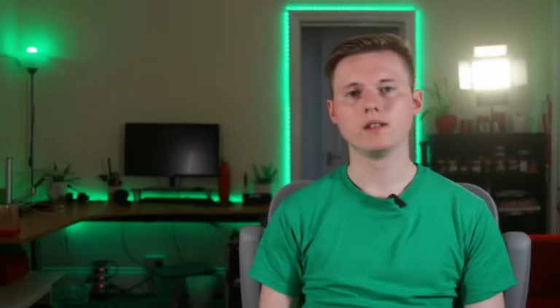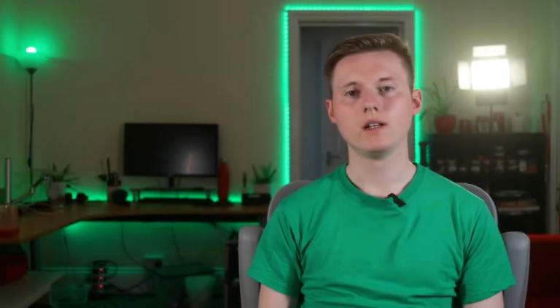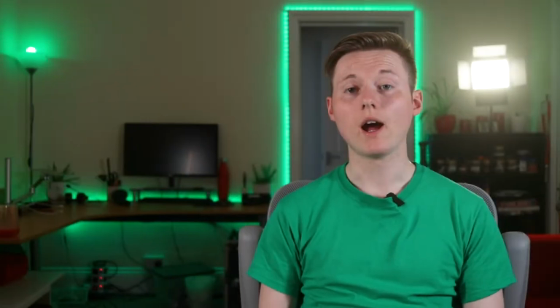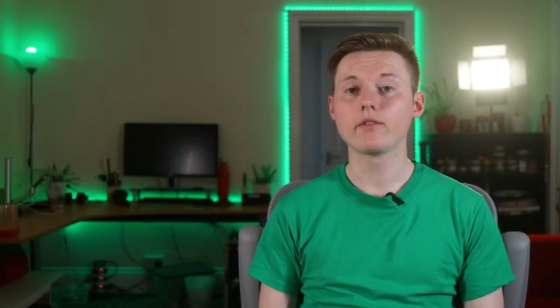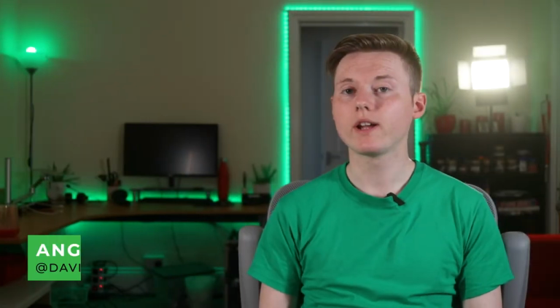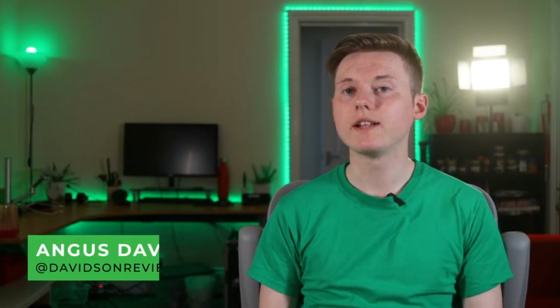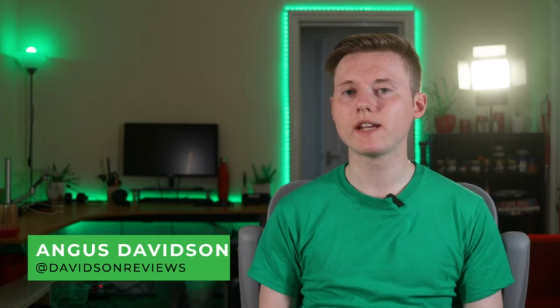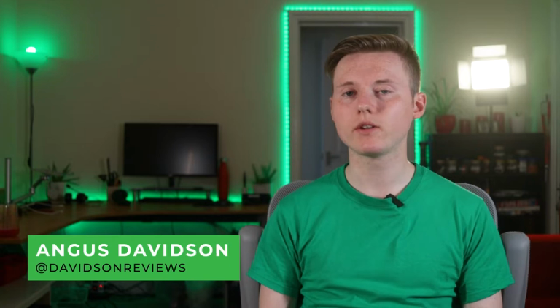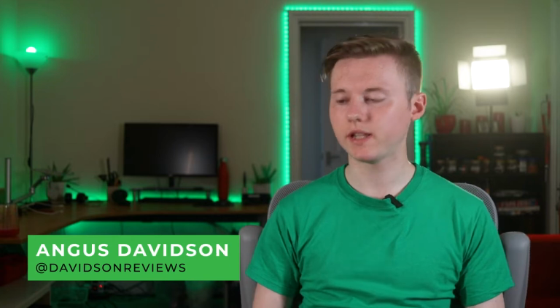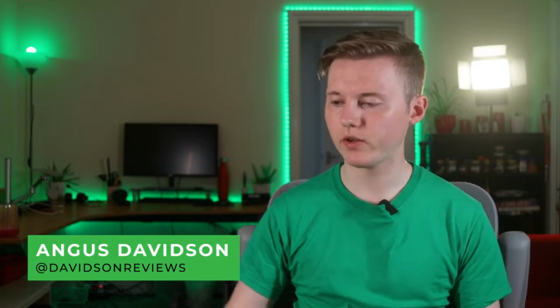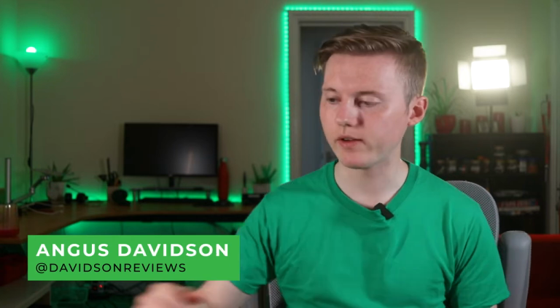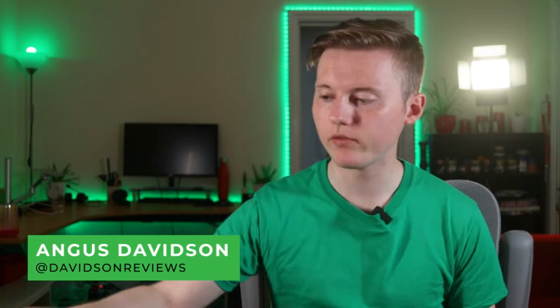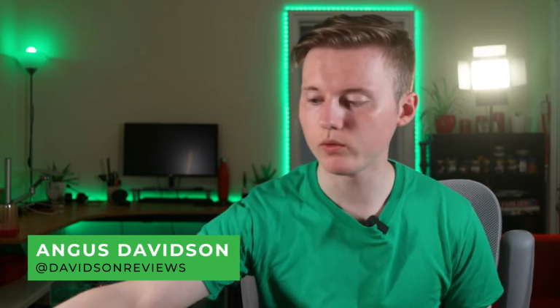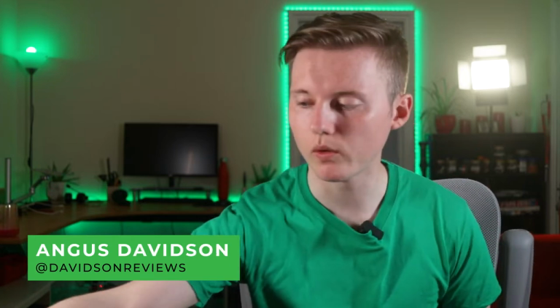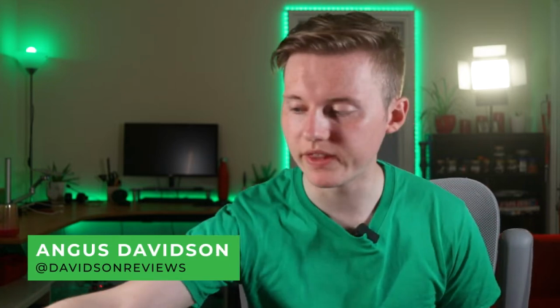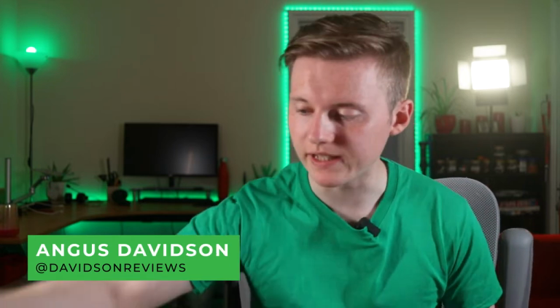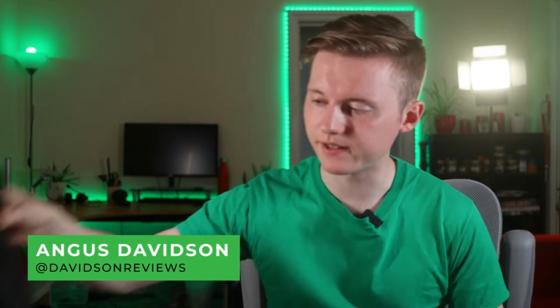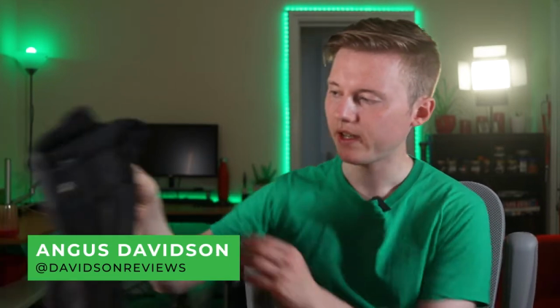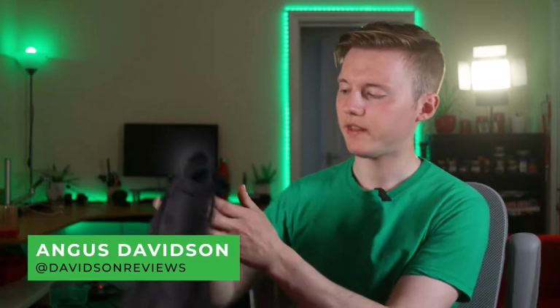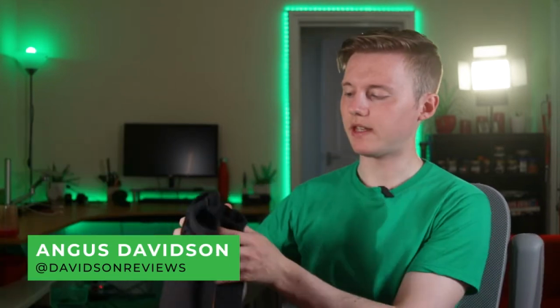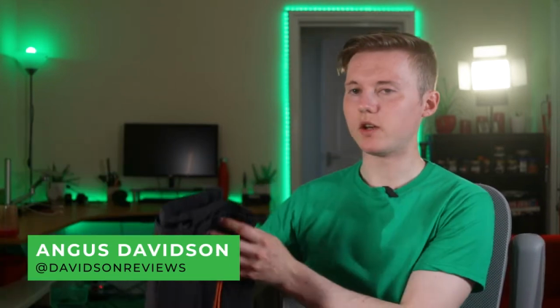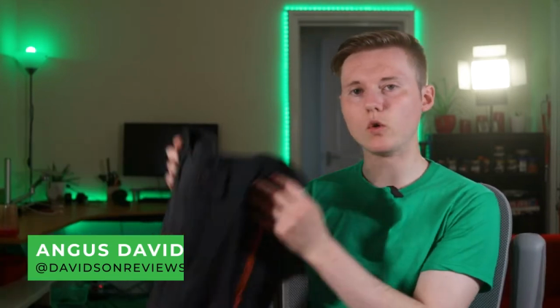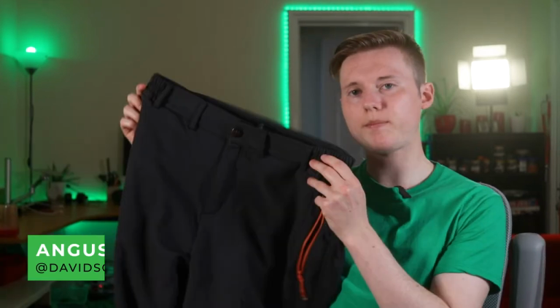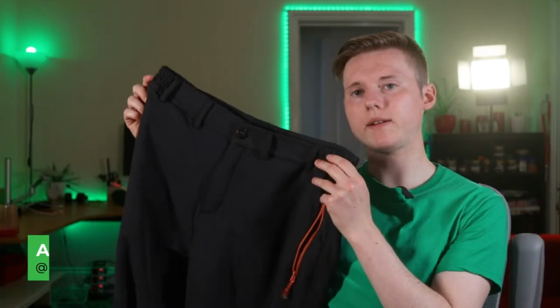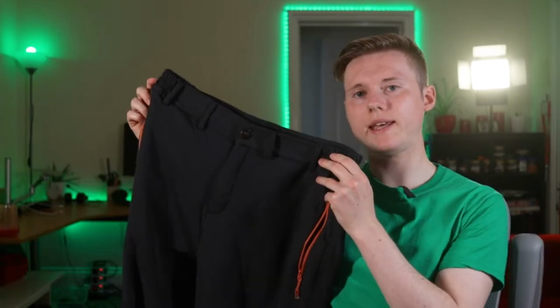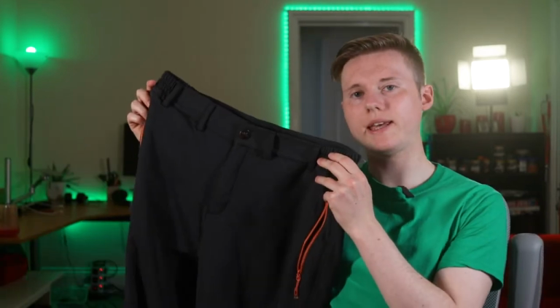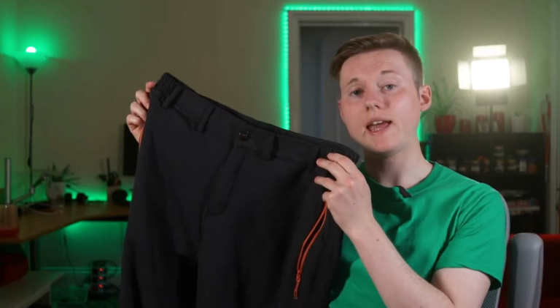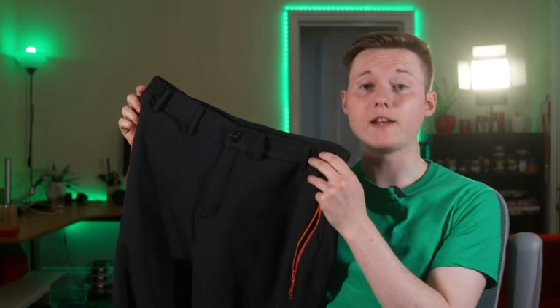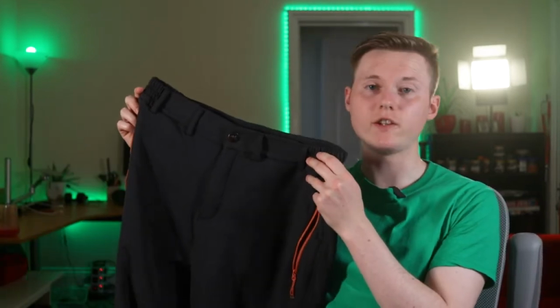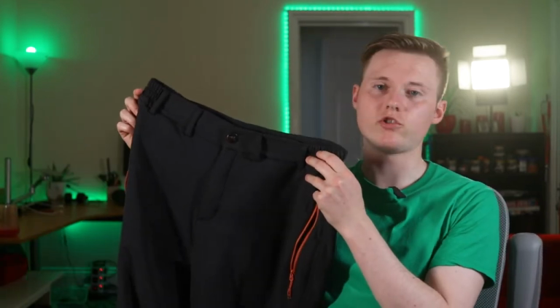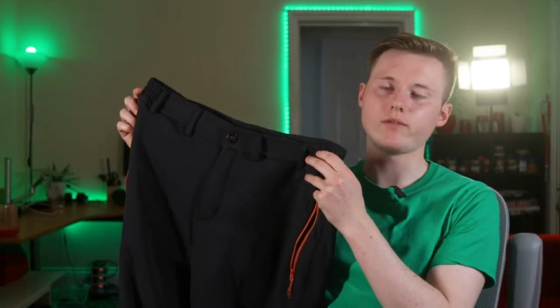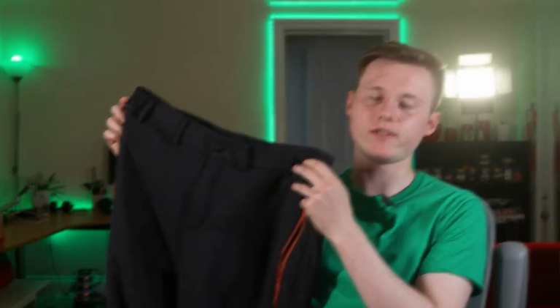Hi everyone, and today I'm going to give you a review of these, the Northbound Gear Adventure Trousers.